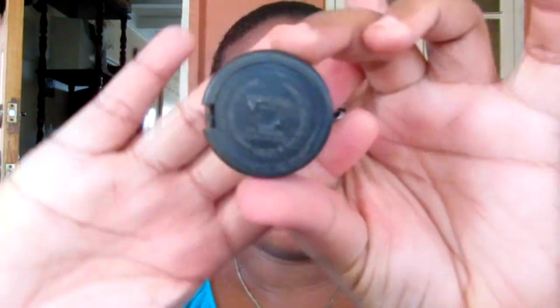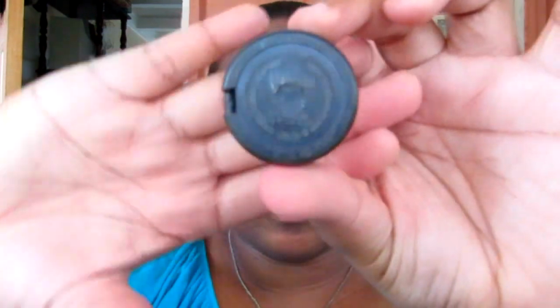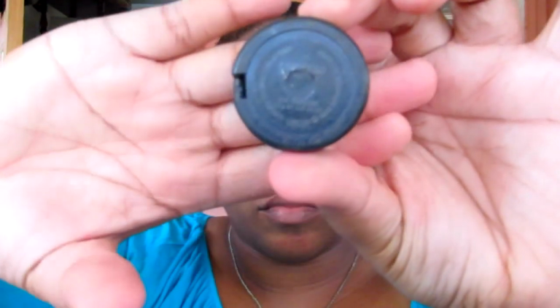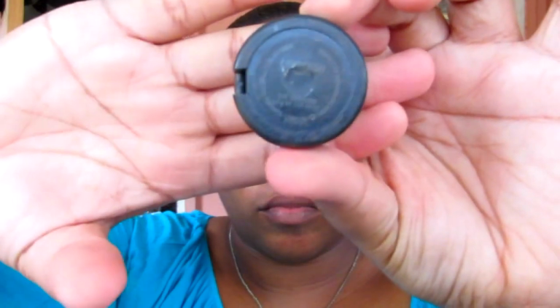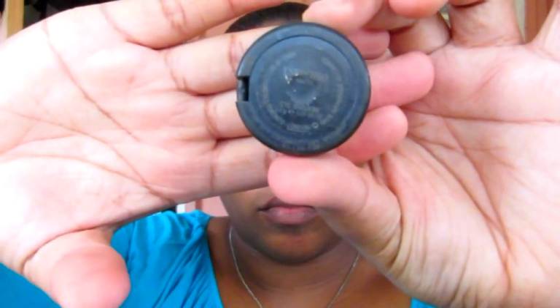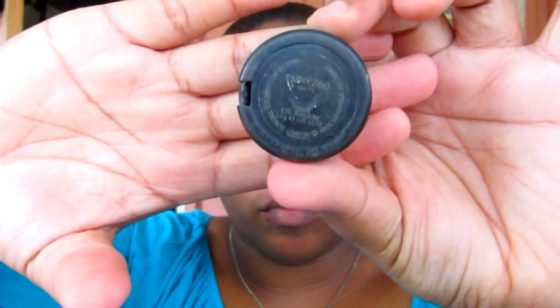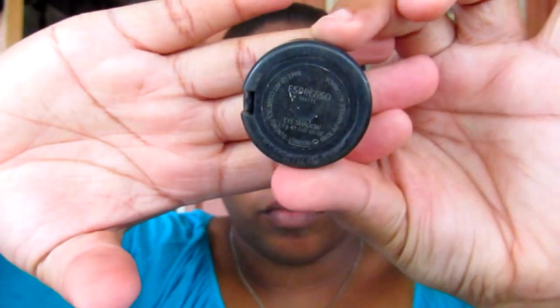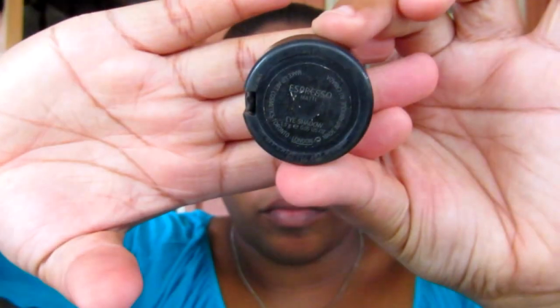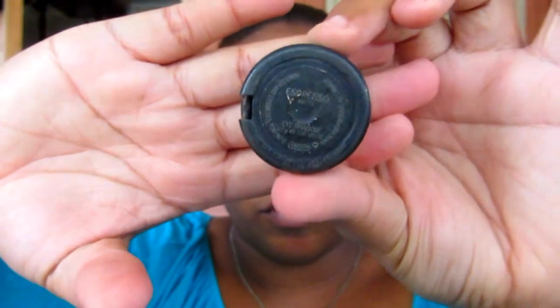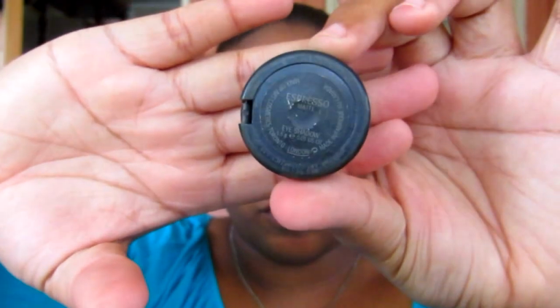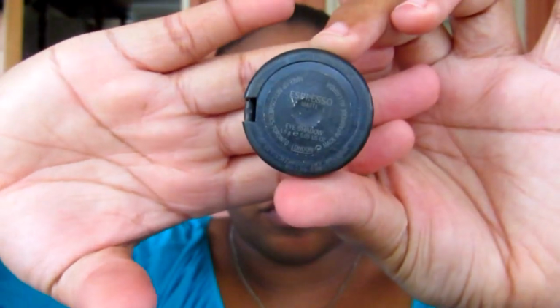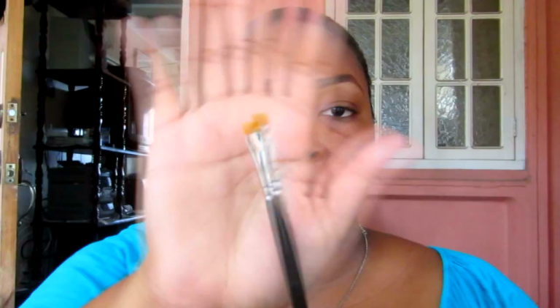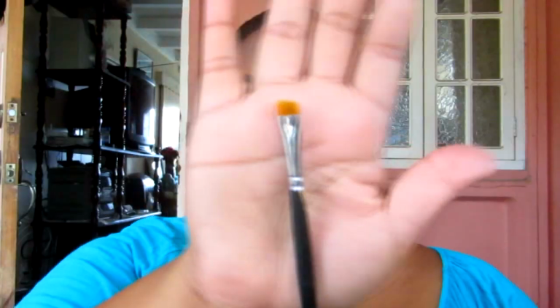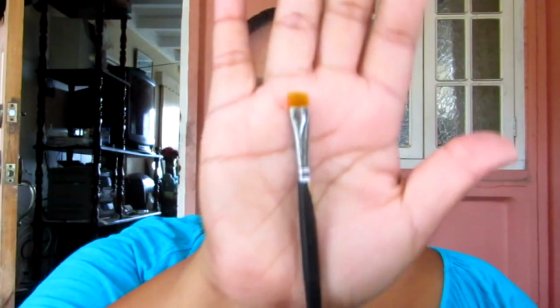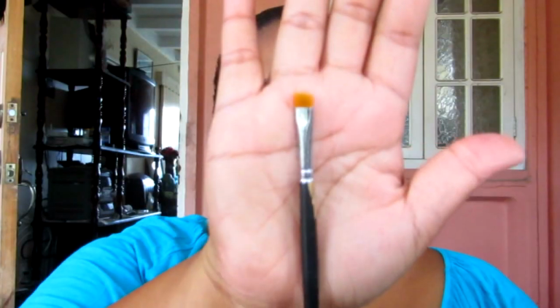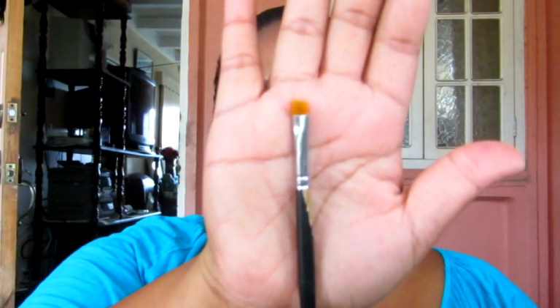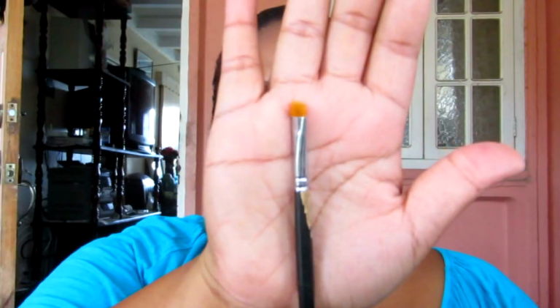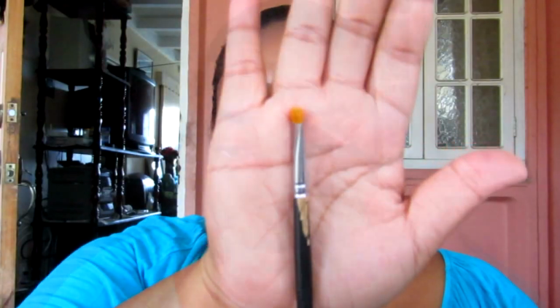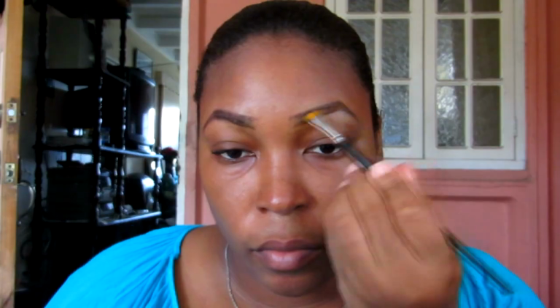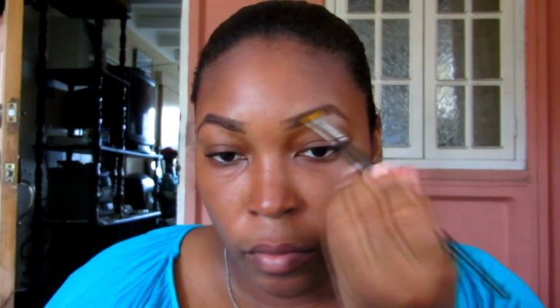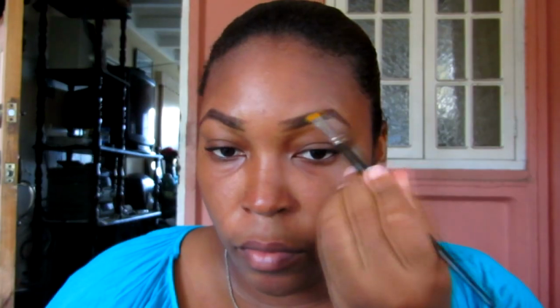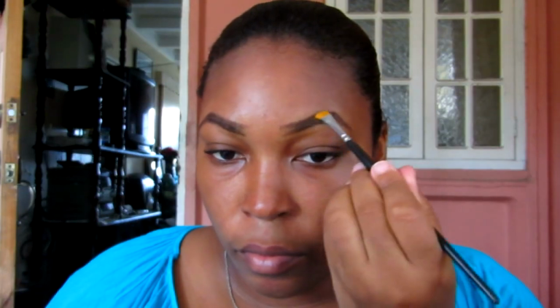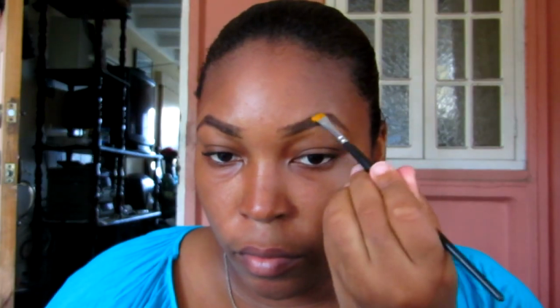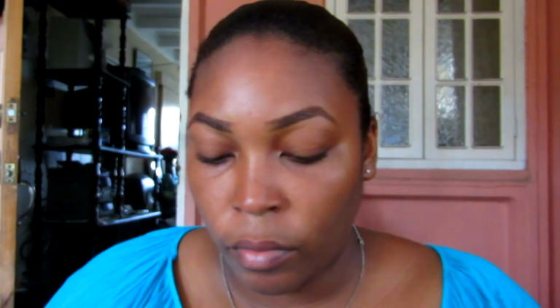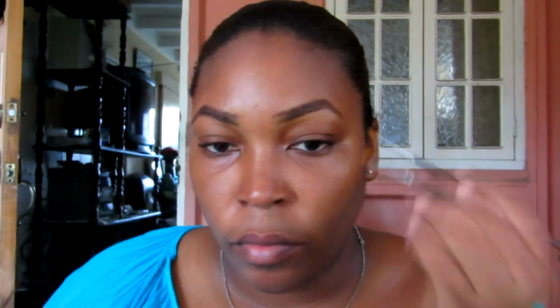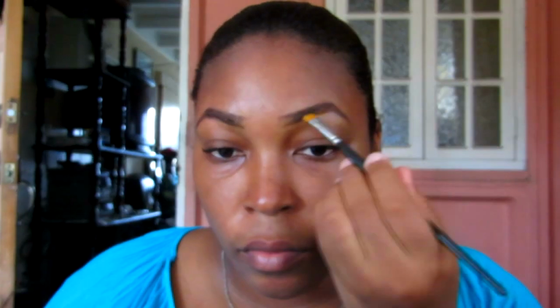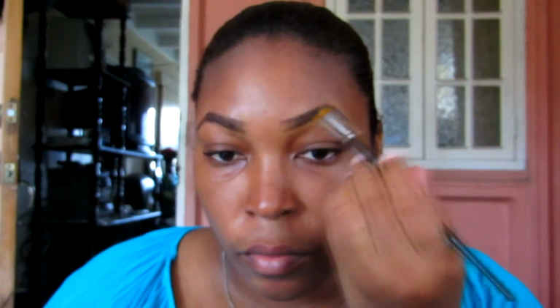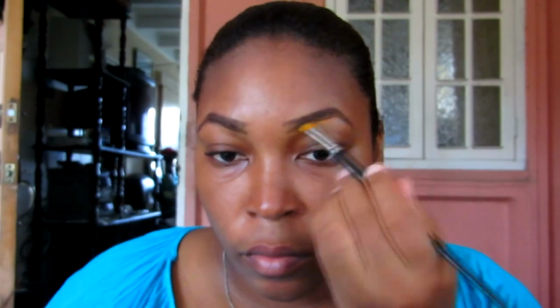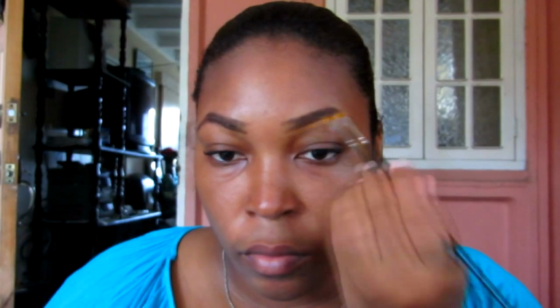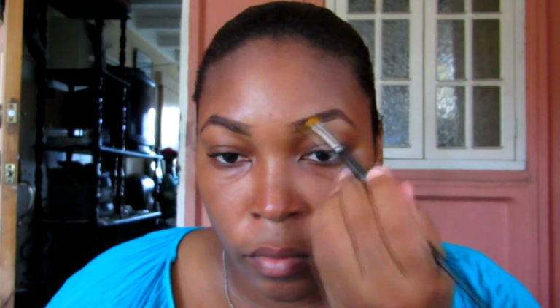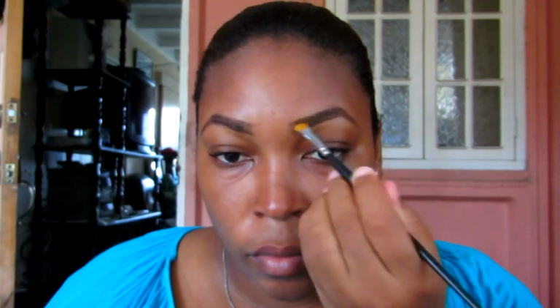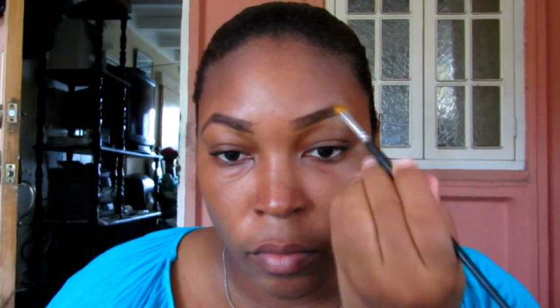Next I'm going to use Espresso by MAC and a slim angled brush, and I'm going to use this as my brow powder just to fill in my brows.